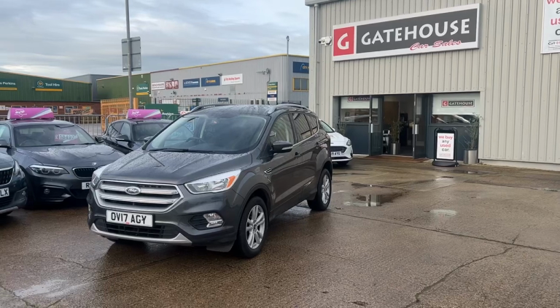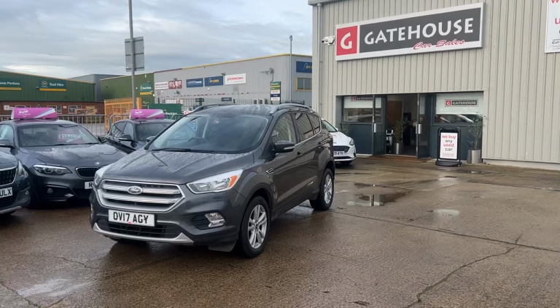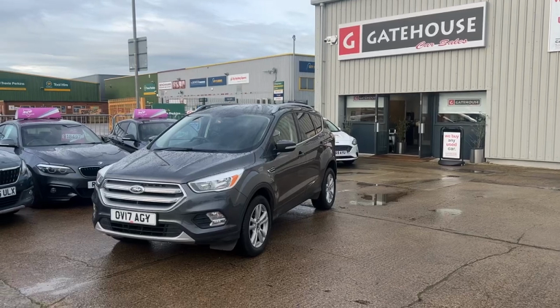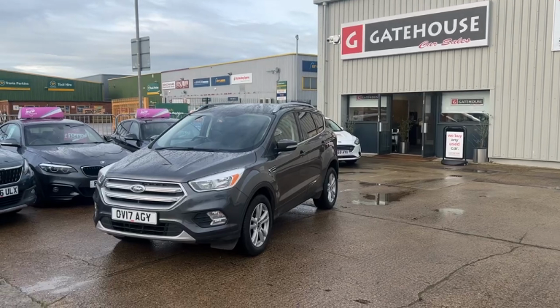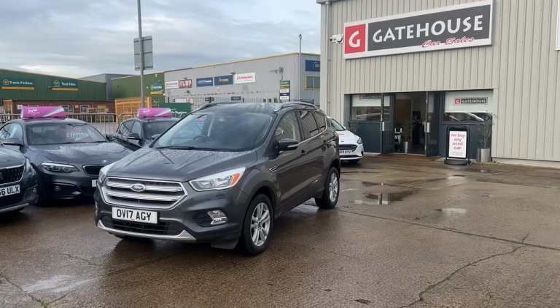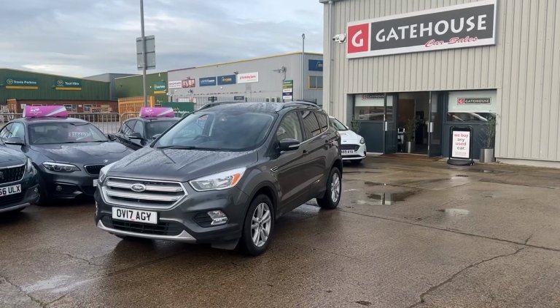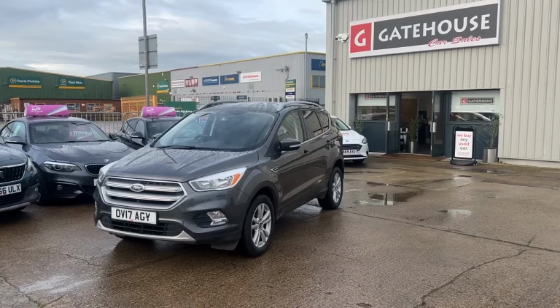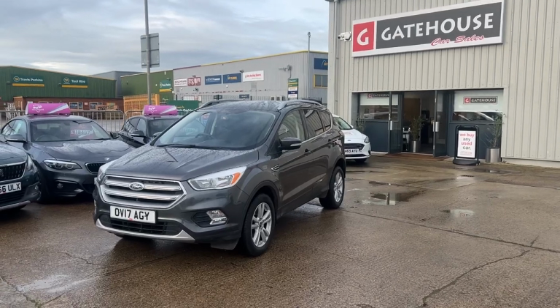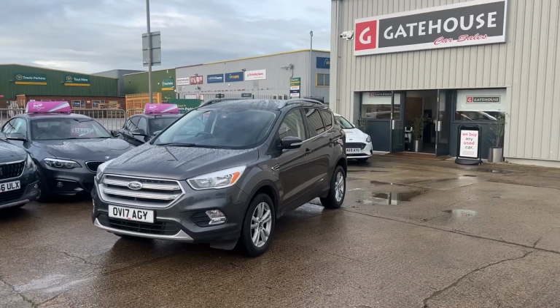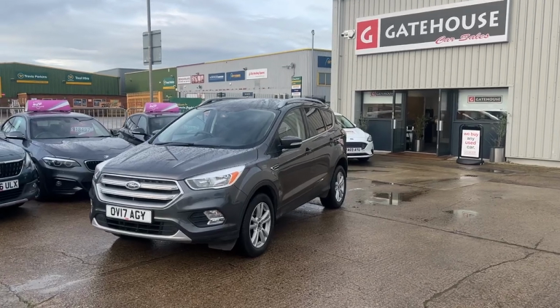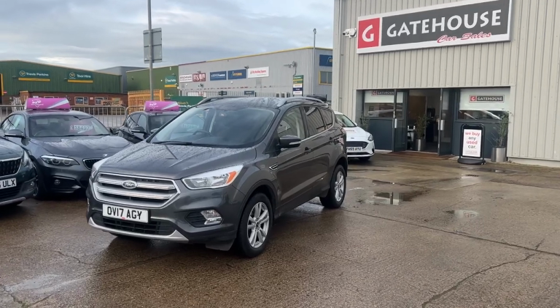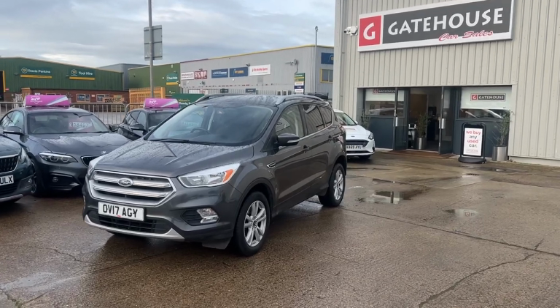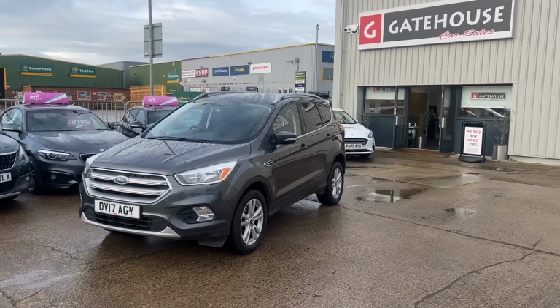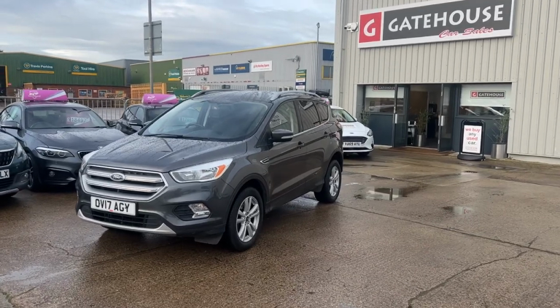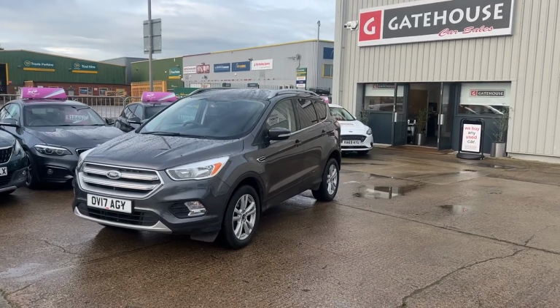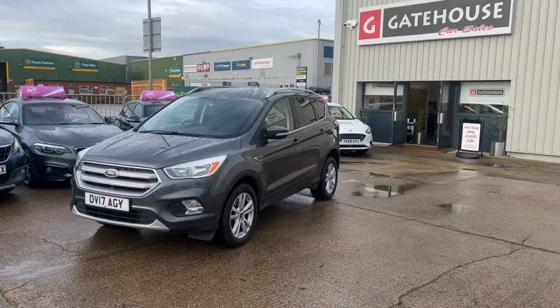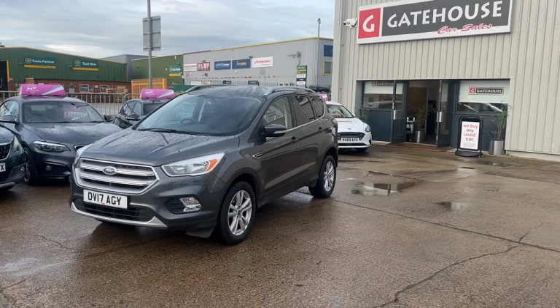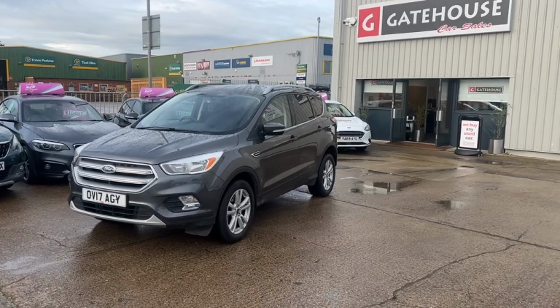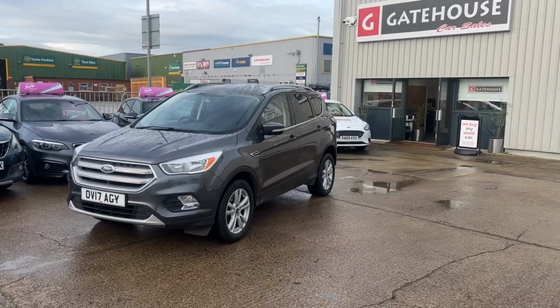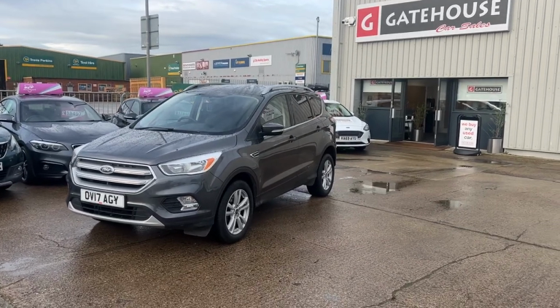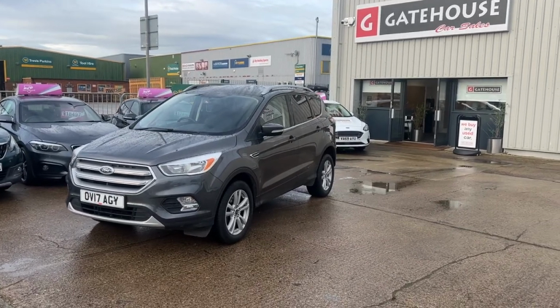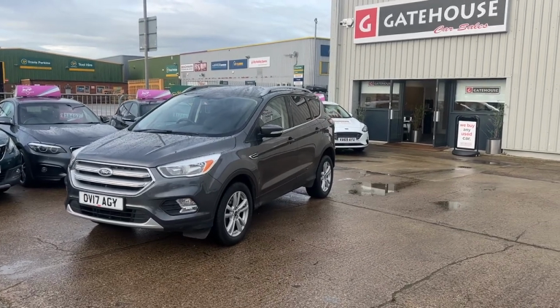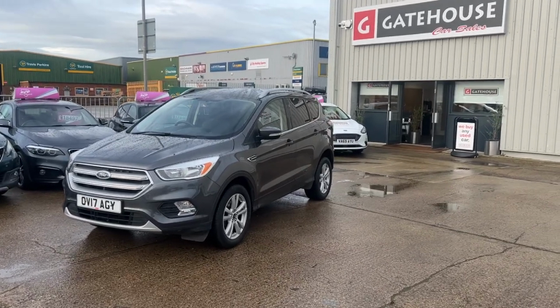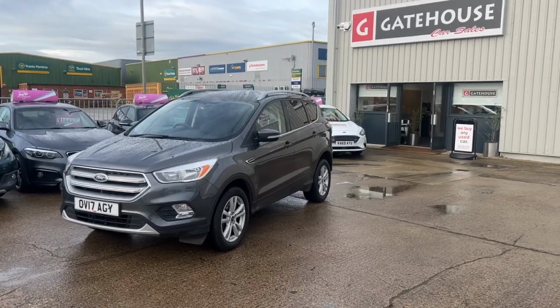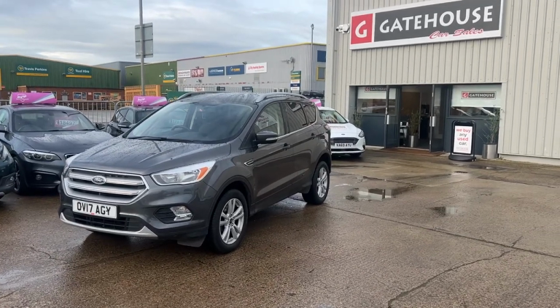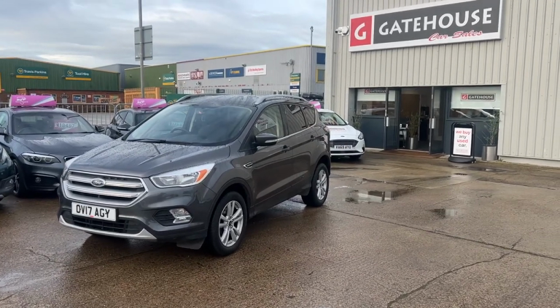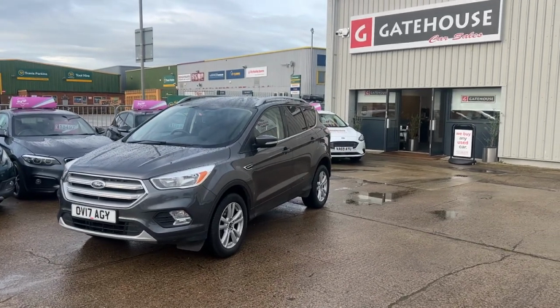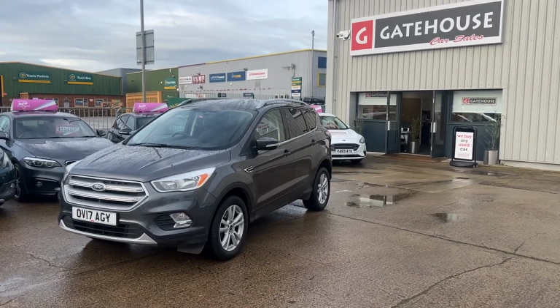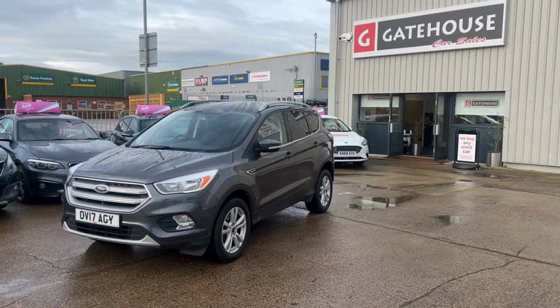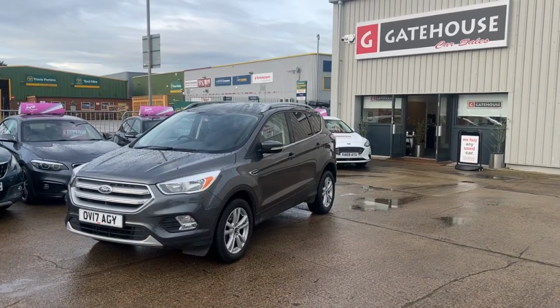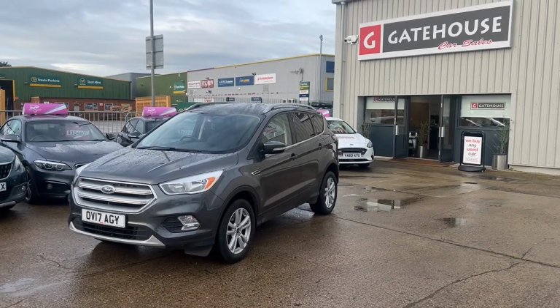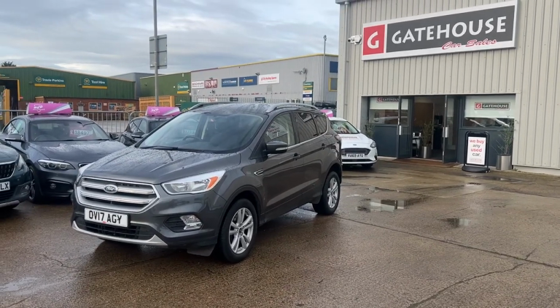Very good morning from Gatehouse Car Sales in Owlsby. We are number five Gatehouseway, Owlsby, Buckinghamshire.